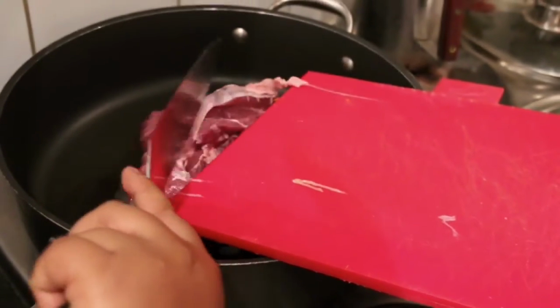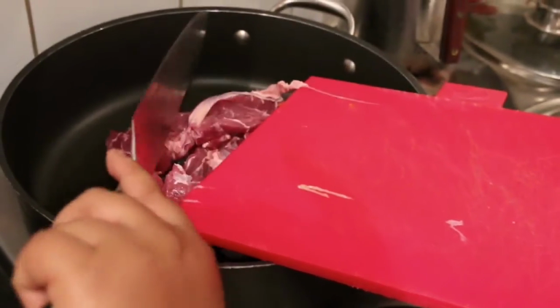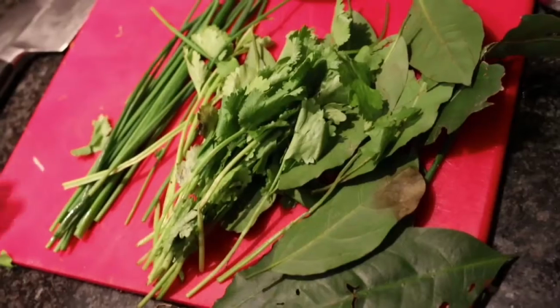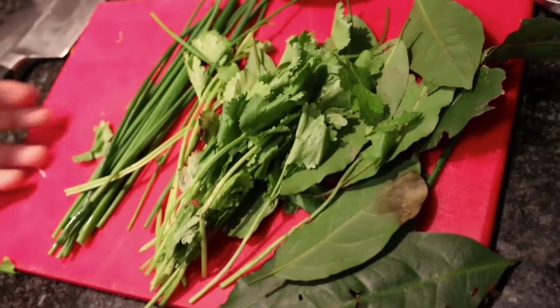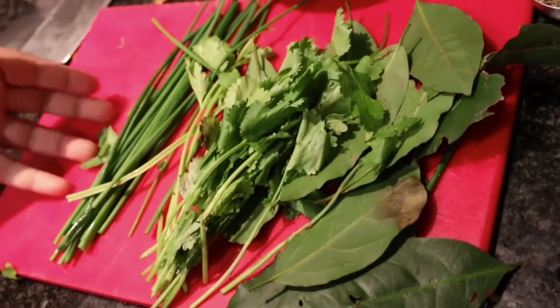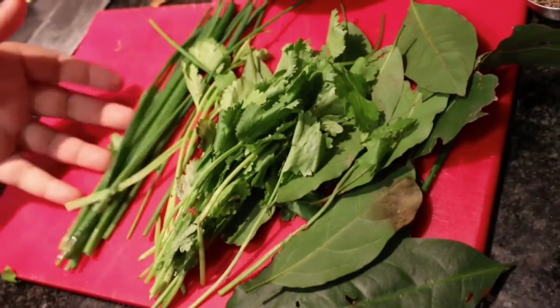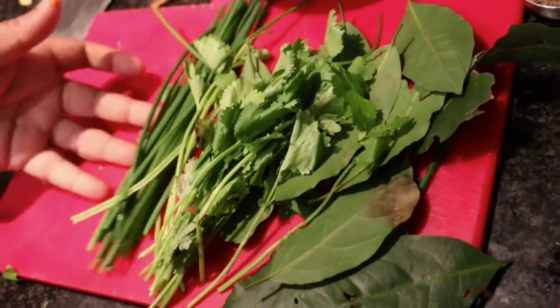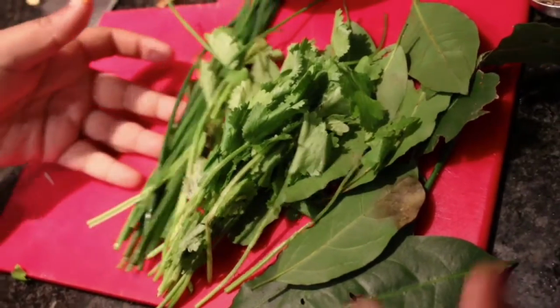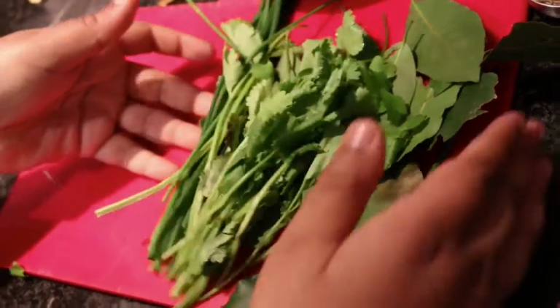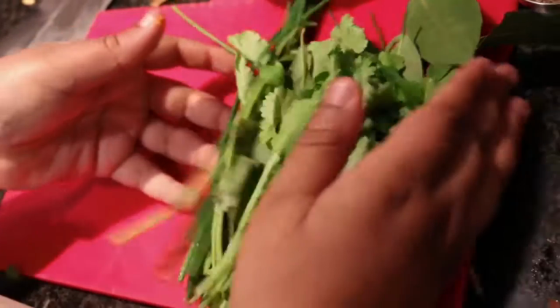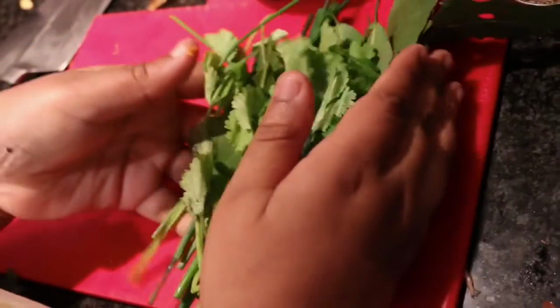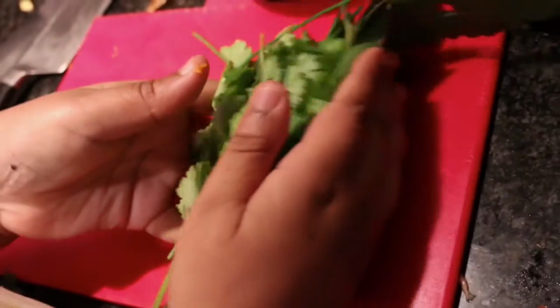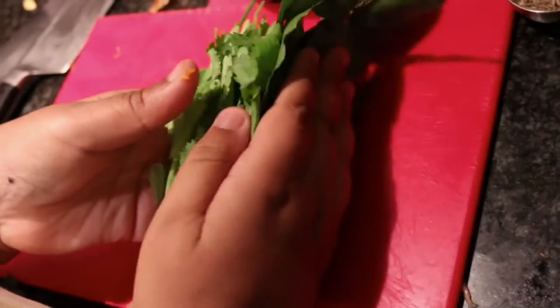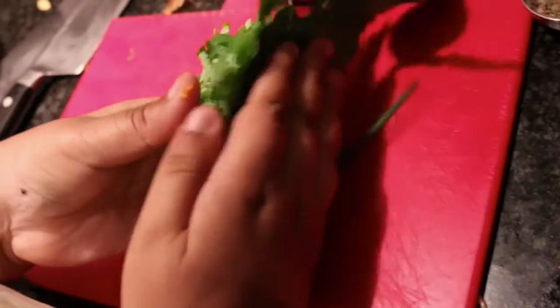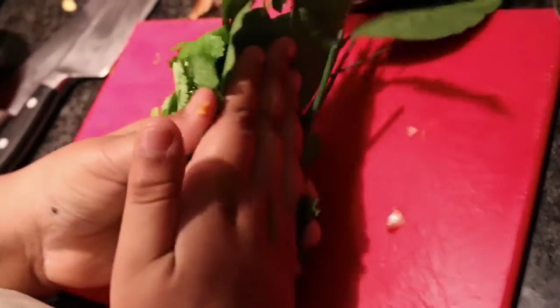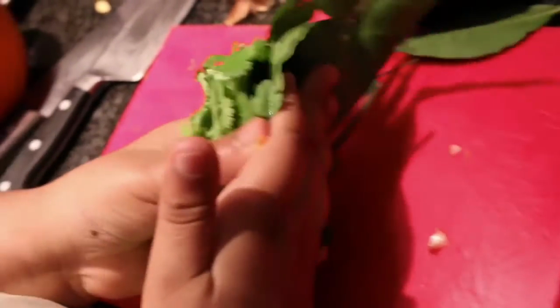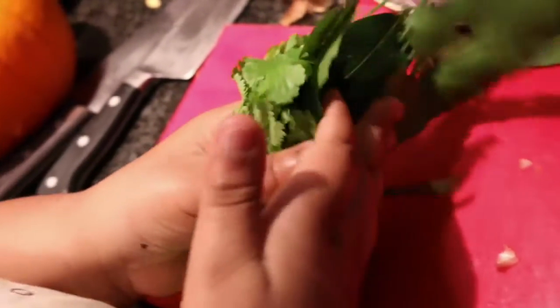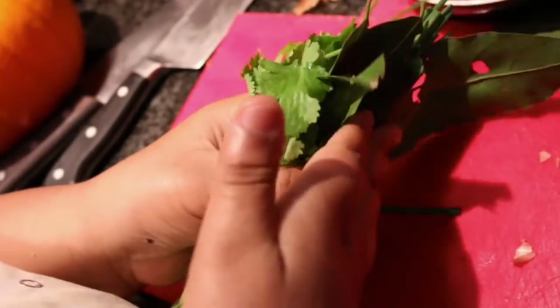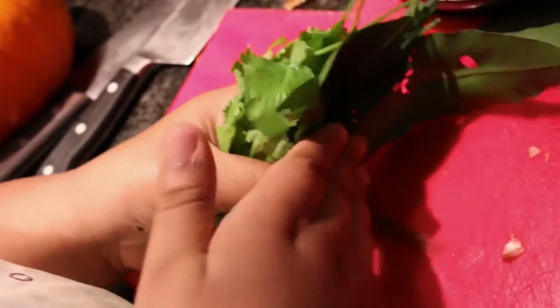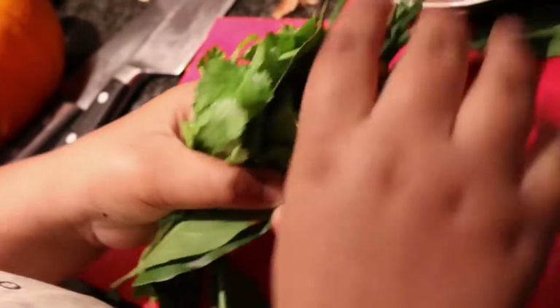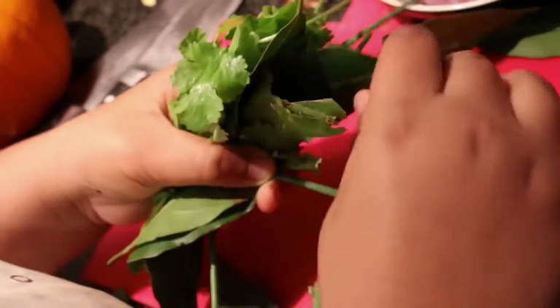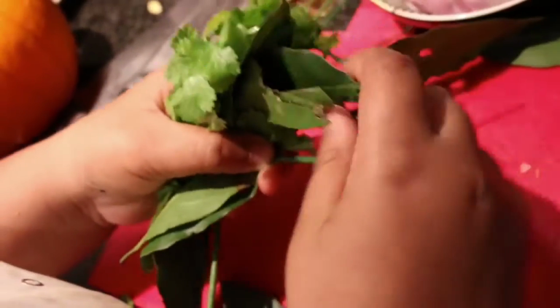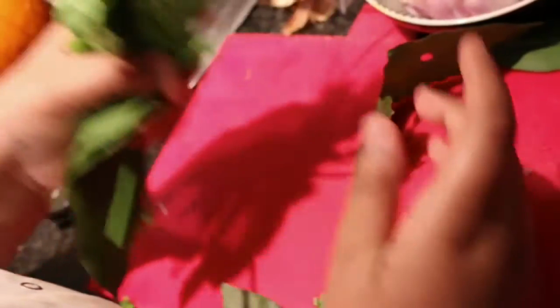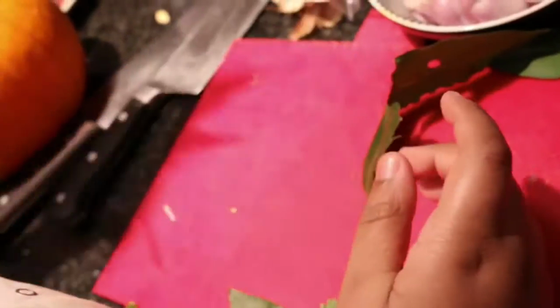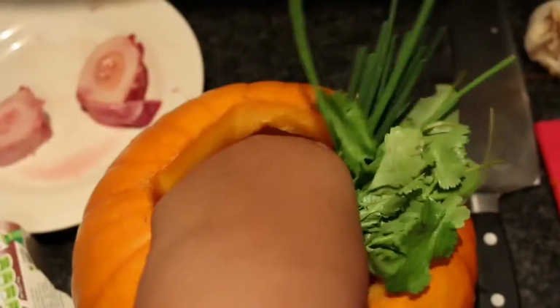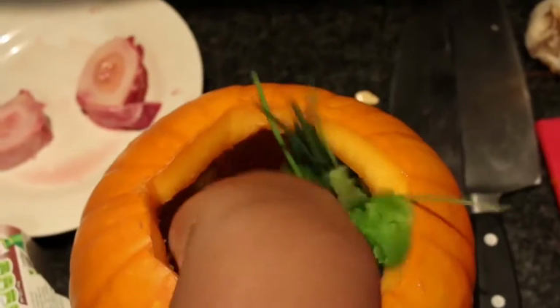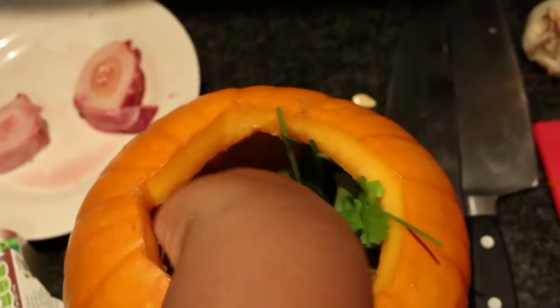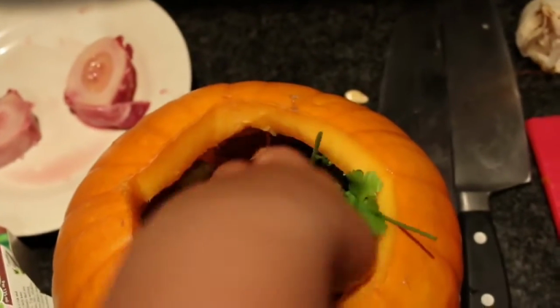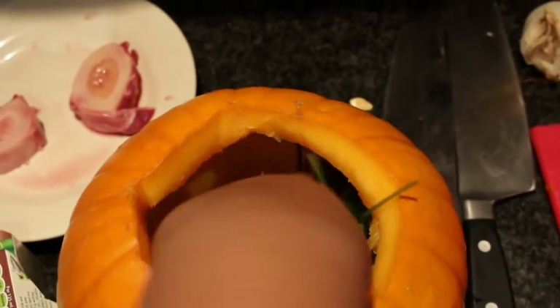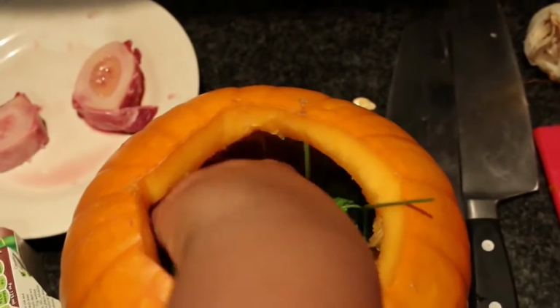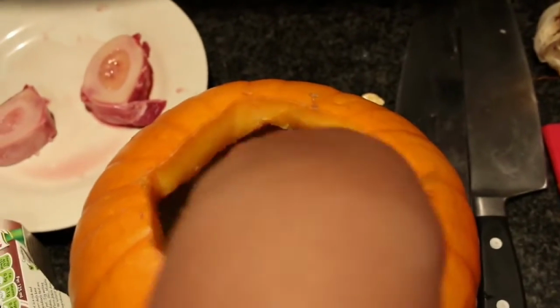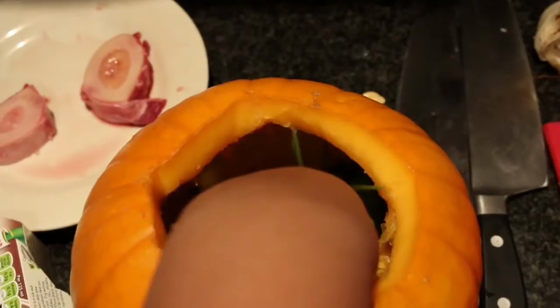Now I've got these herbs — coriander, chives and bay leaves. Stuff them into the pumpkin.